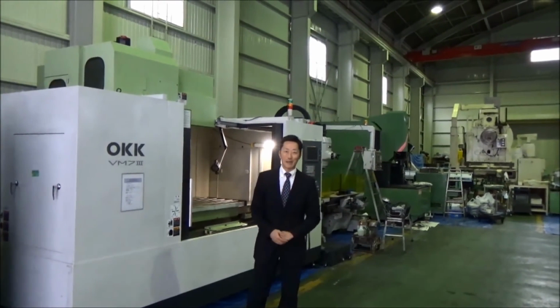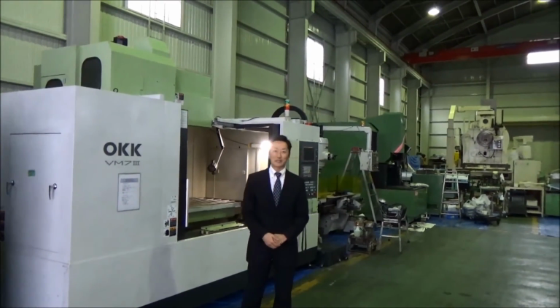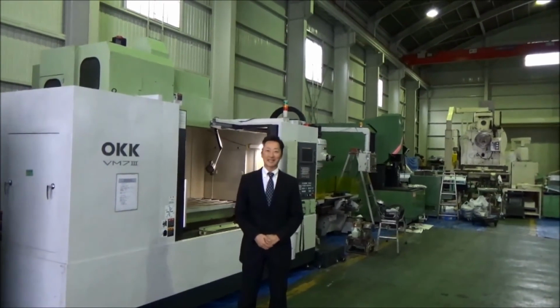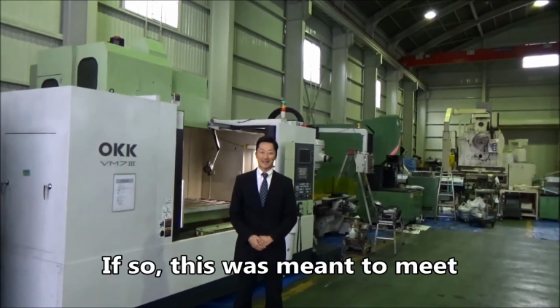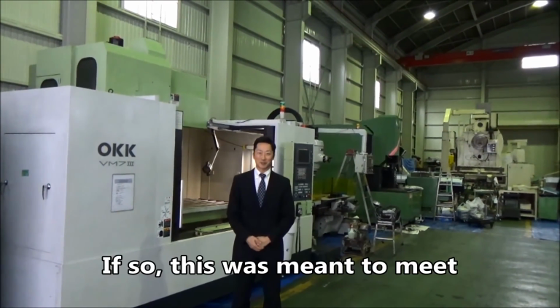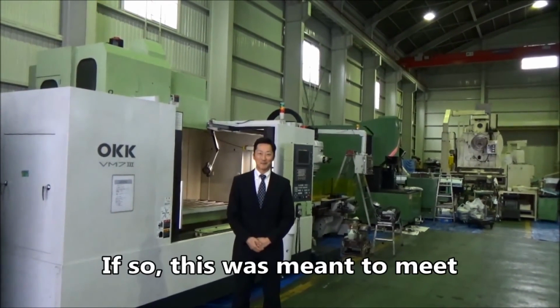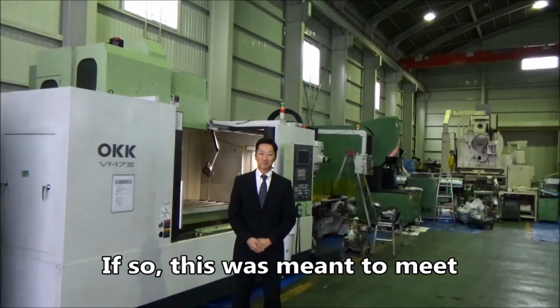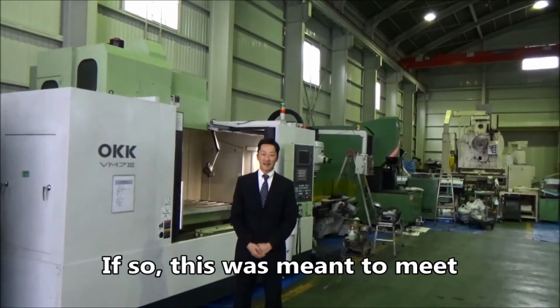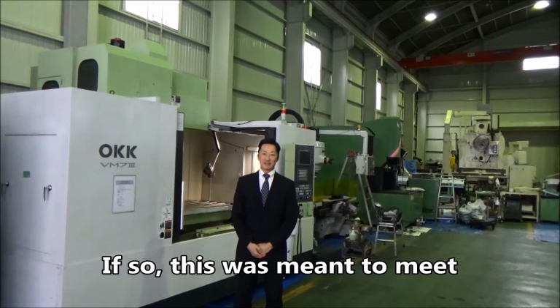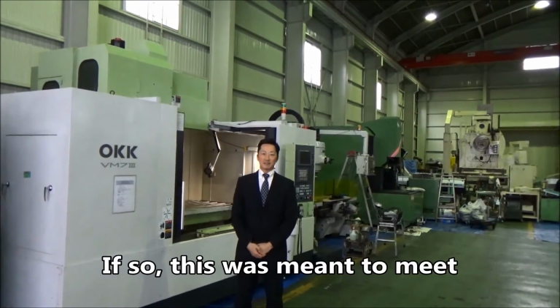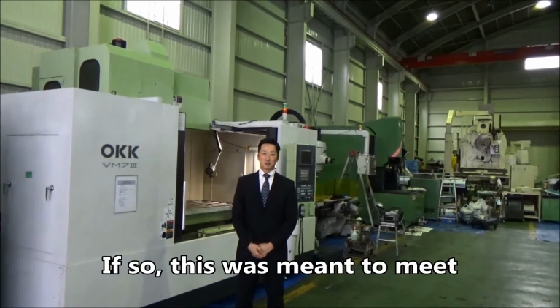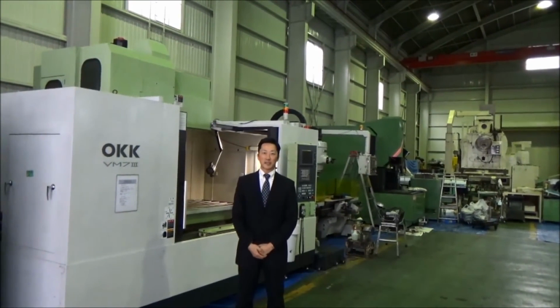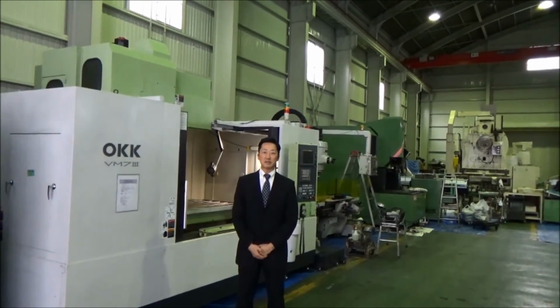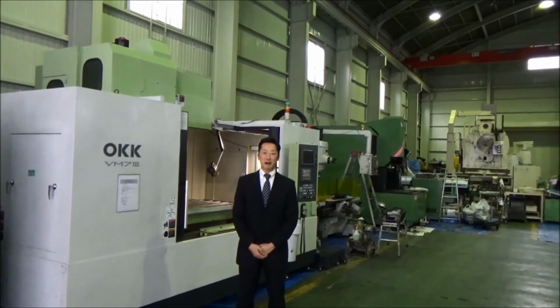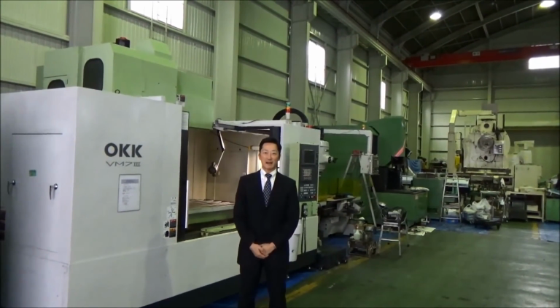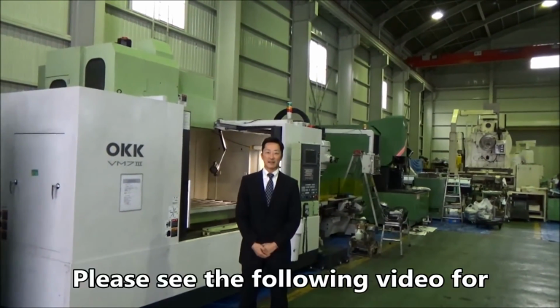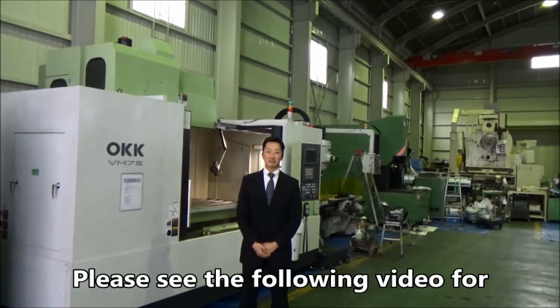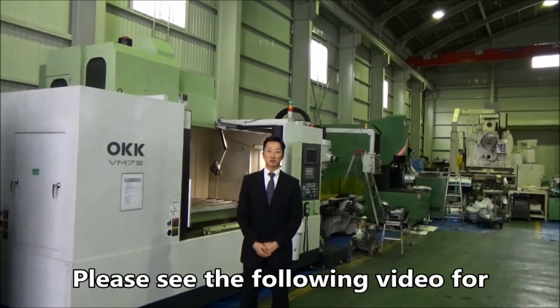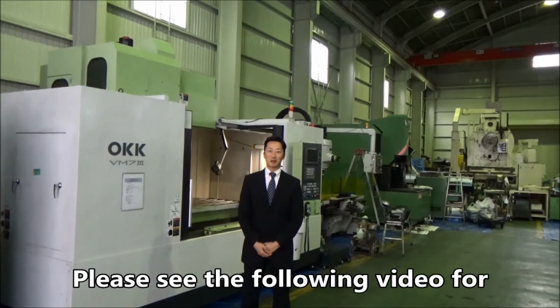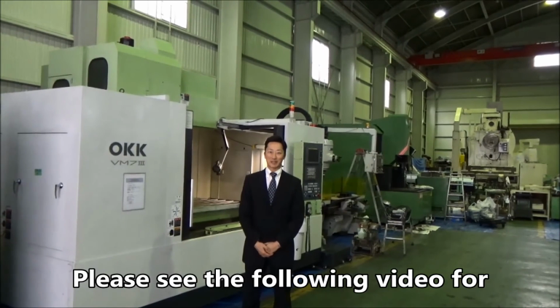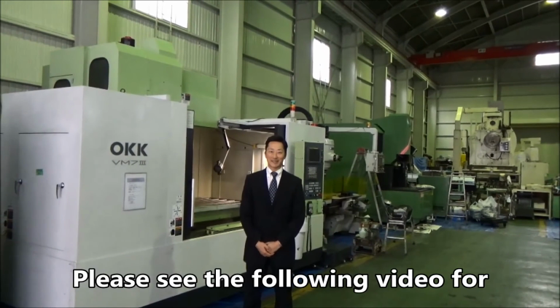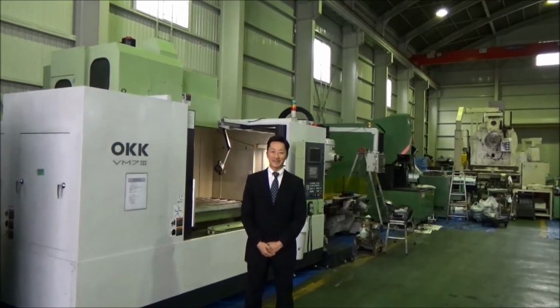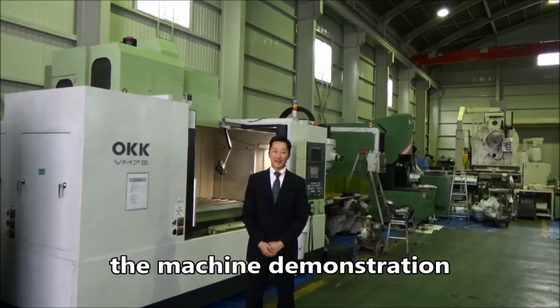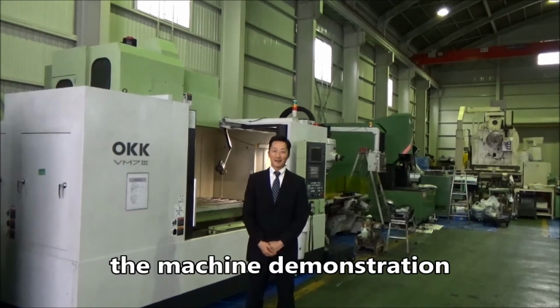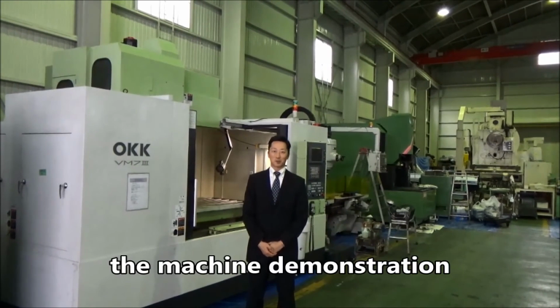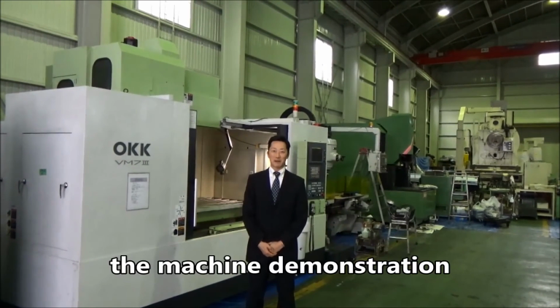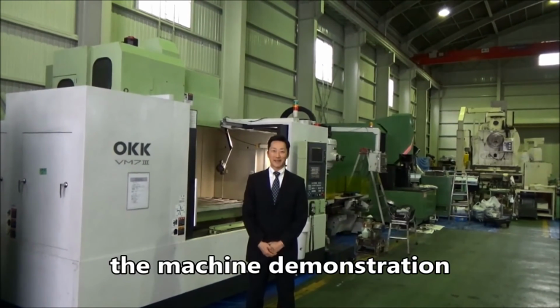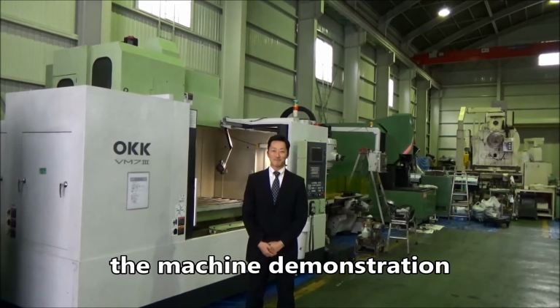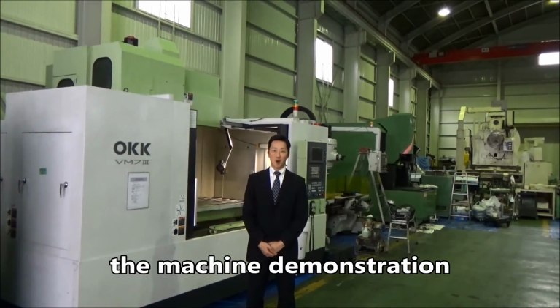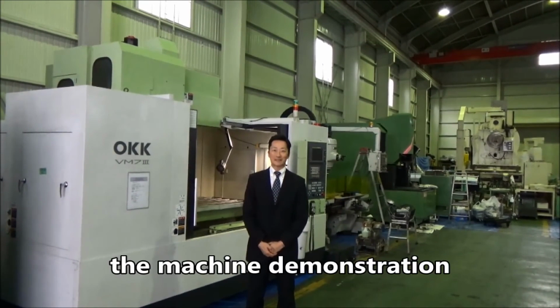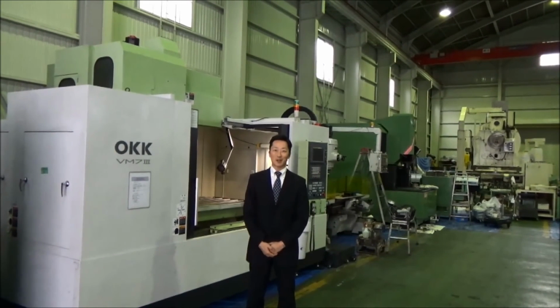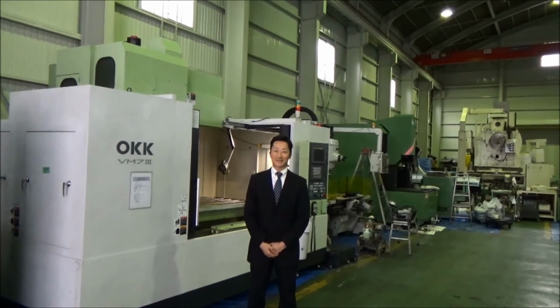さあ、都合の人気機種 OKK VM7-3。本機はZ軸のテレスコカバーのない標準タイプとなります。そして全ユーザーさんの指定色であるグリーンカラー、VMシリーズとしてはレアな1台です。もし全ての設備がグリーンカラーというあなた、まさにこれは運命の1台じゃないでしょうか。動作確認は続きの動画をご覧ください。お問い合わせお待ちしております。